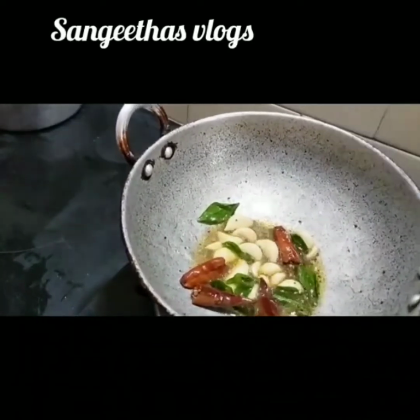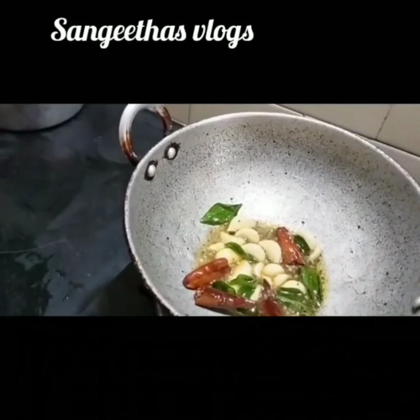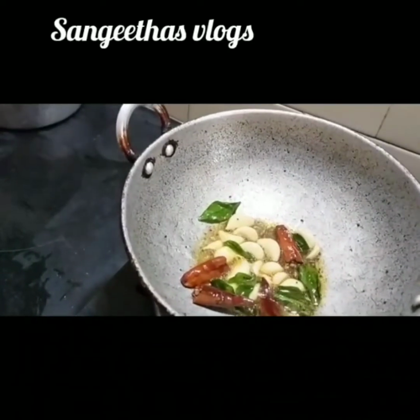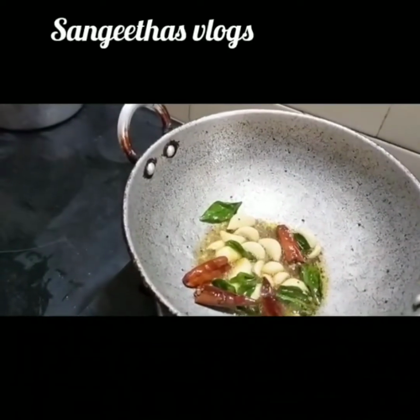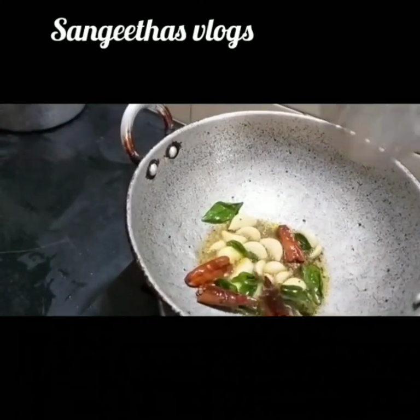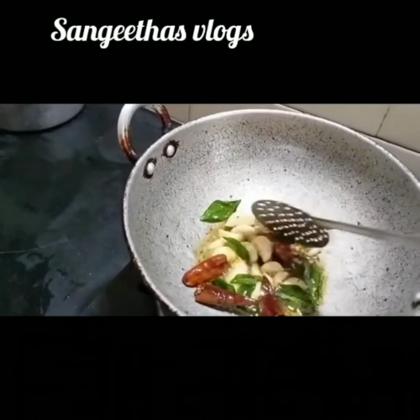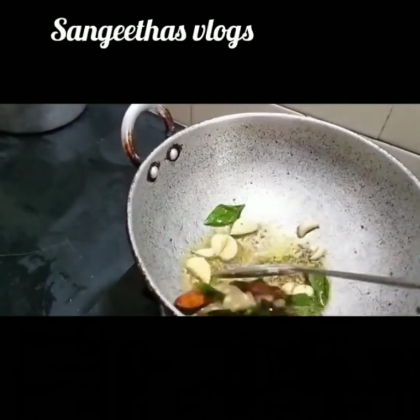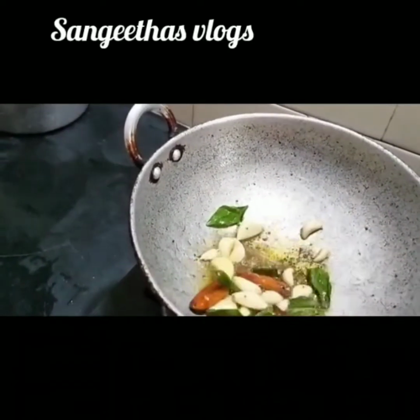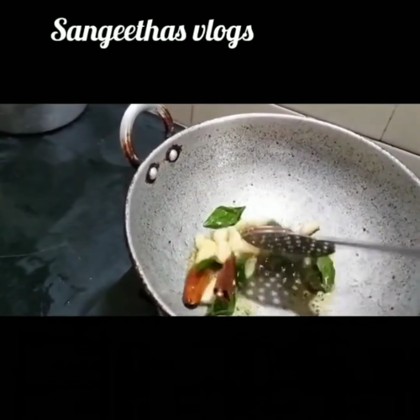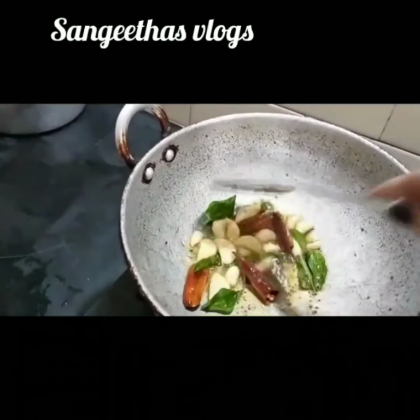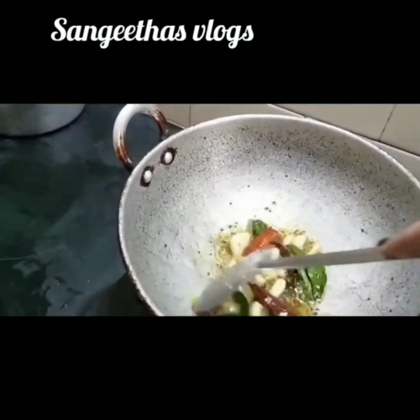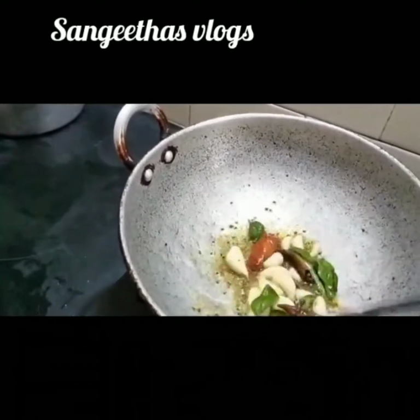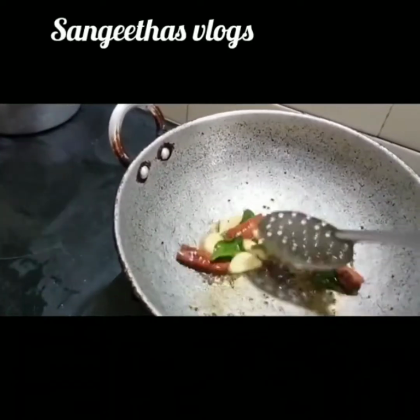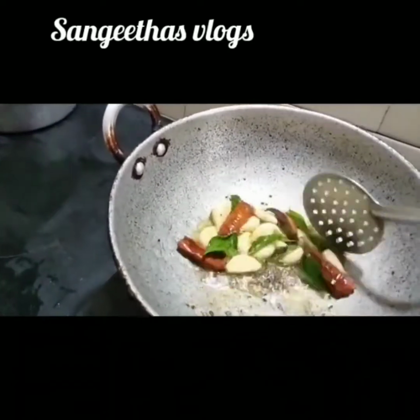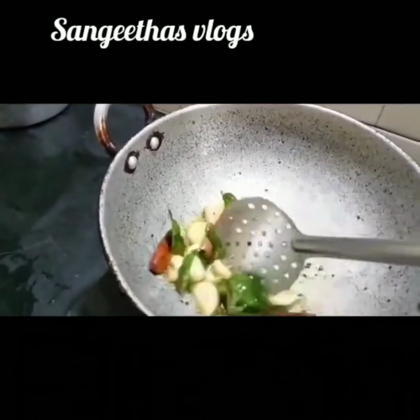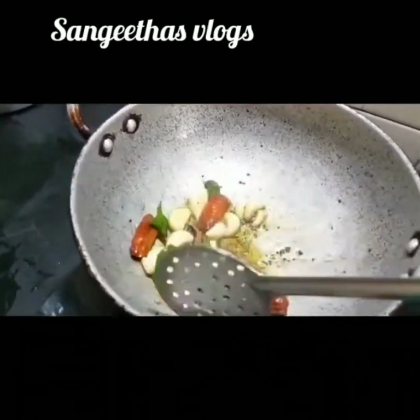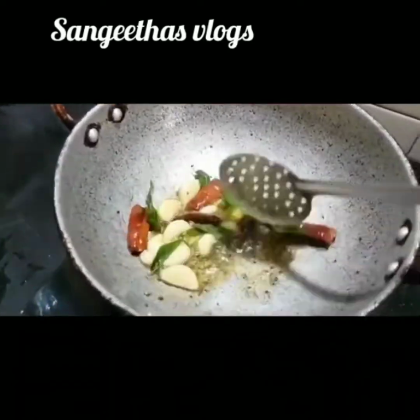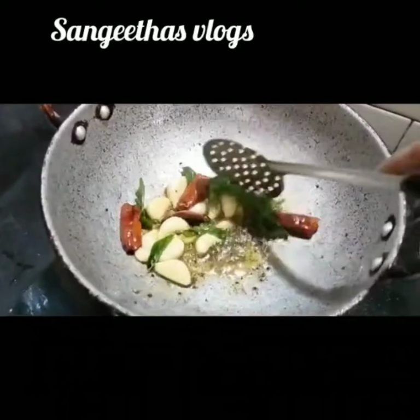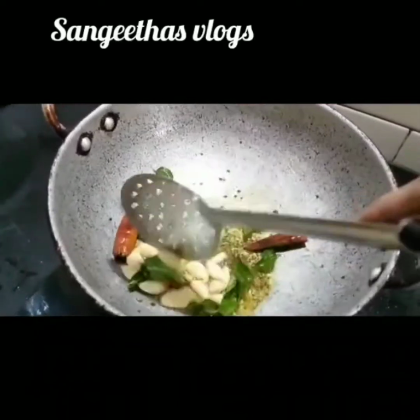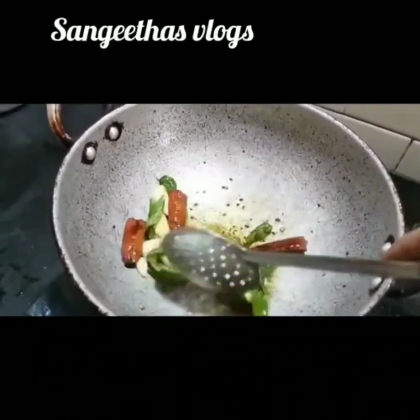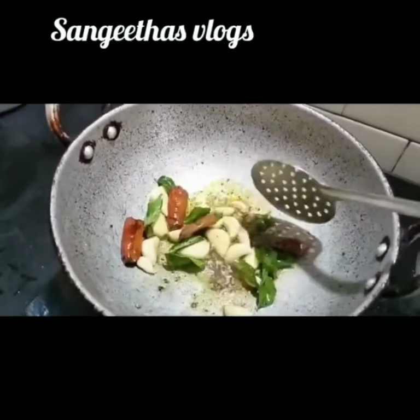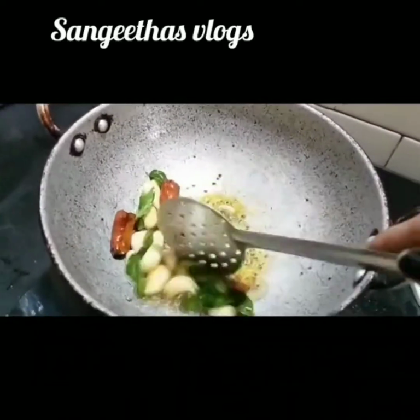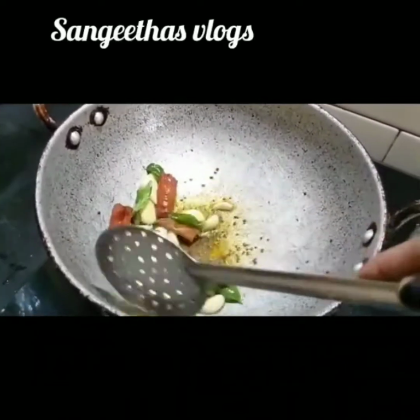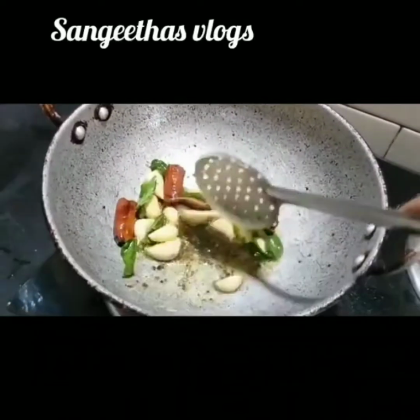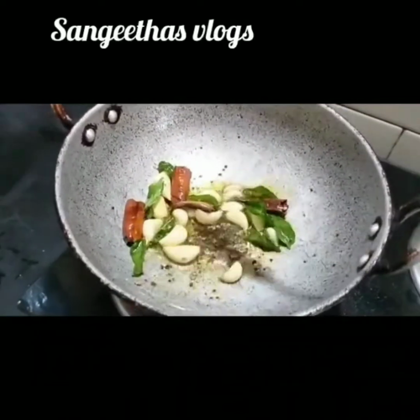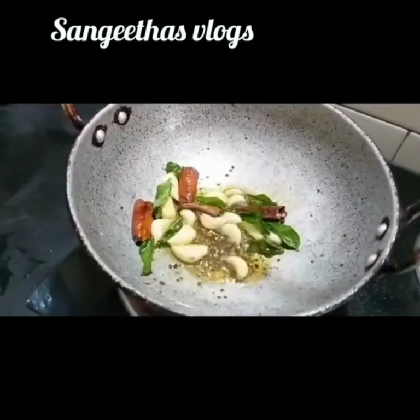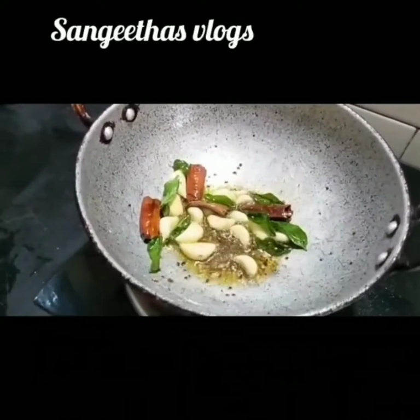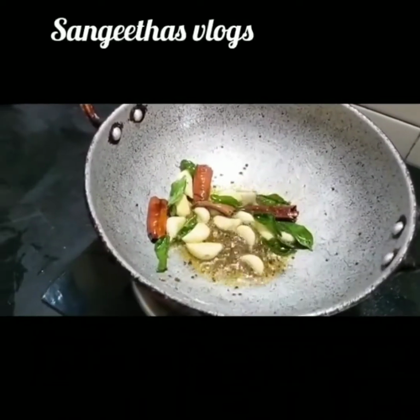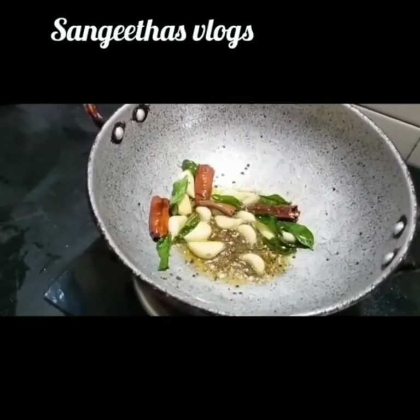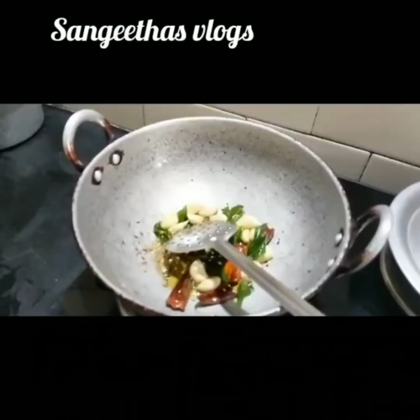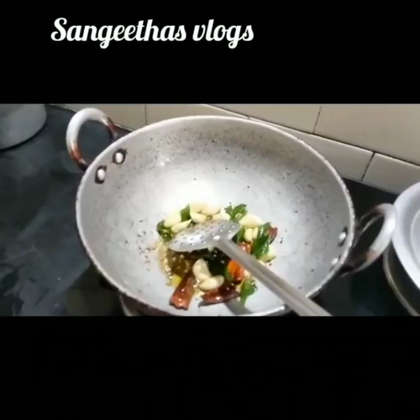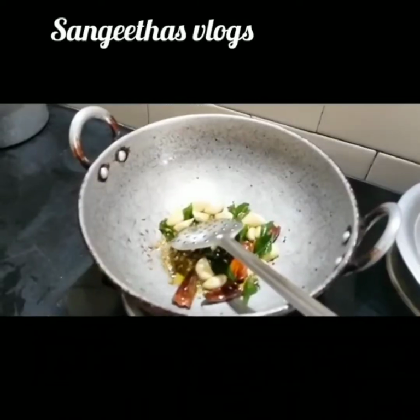Then mix the baking dish. I'll pour the baking dish and we will pour the water in the hot jug.